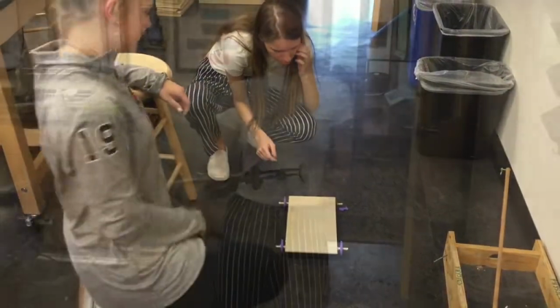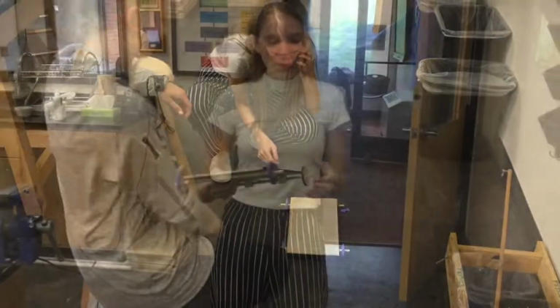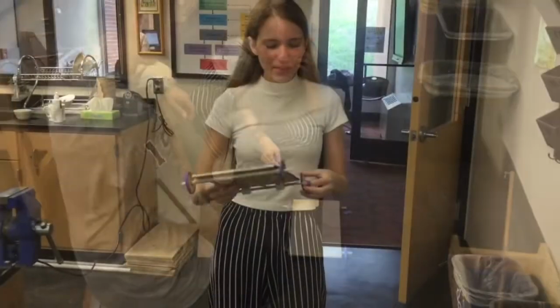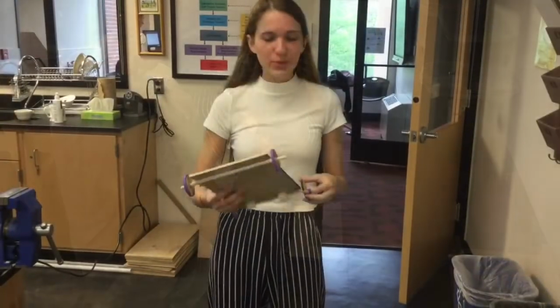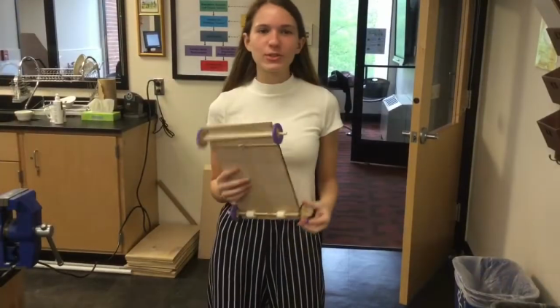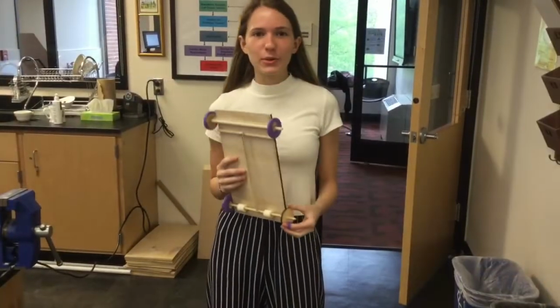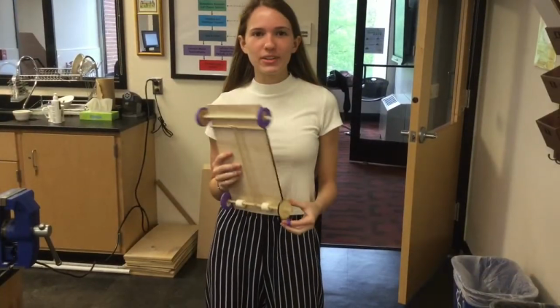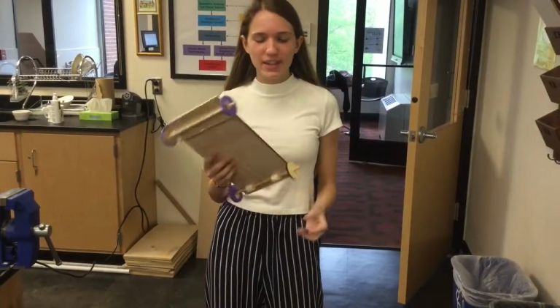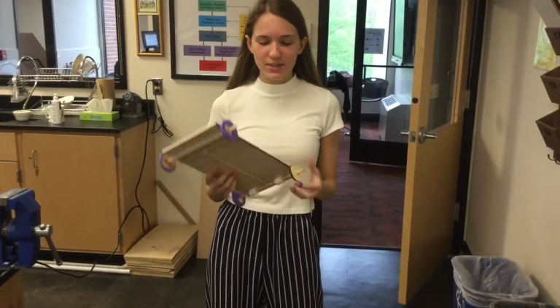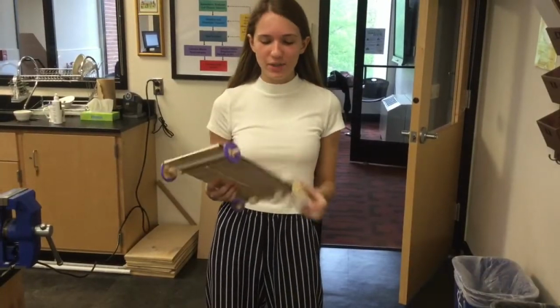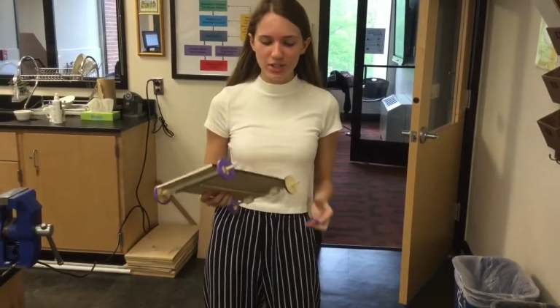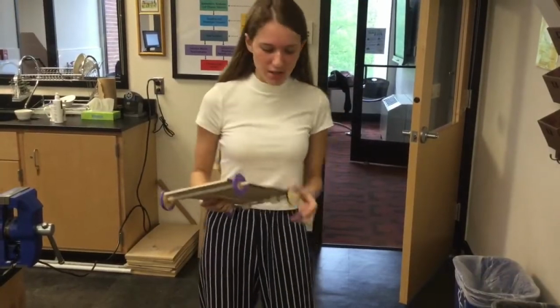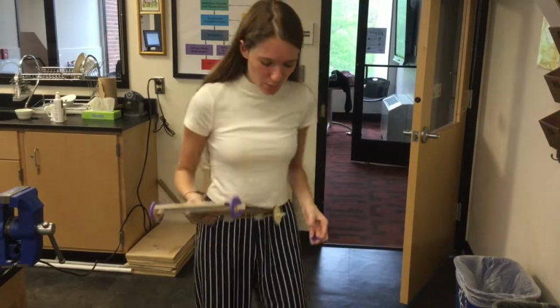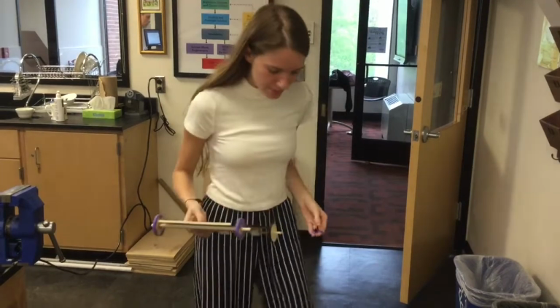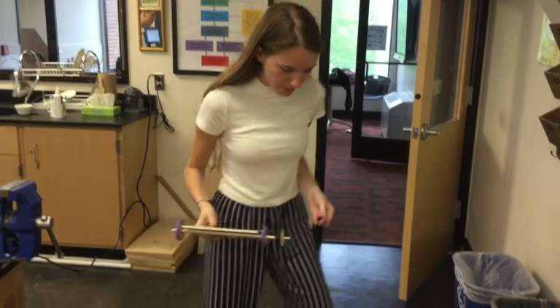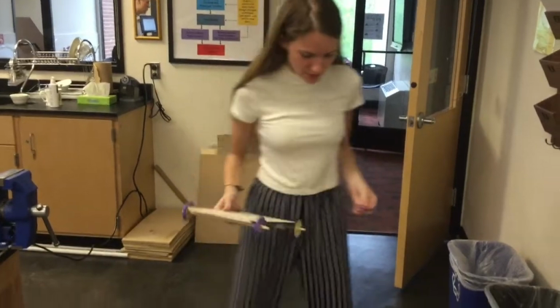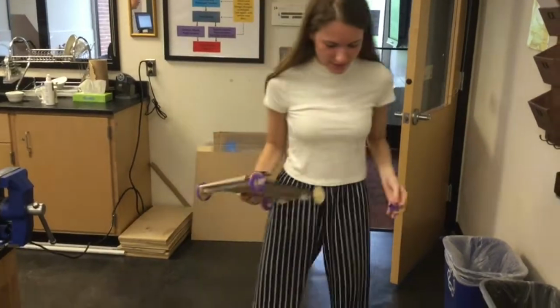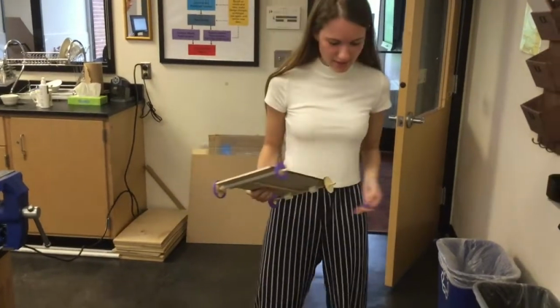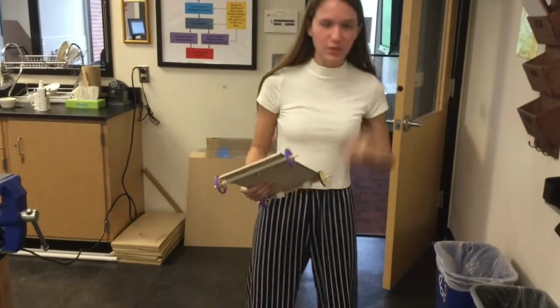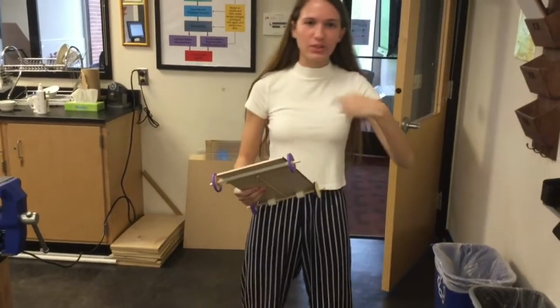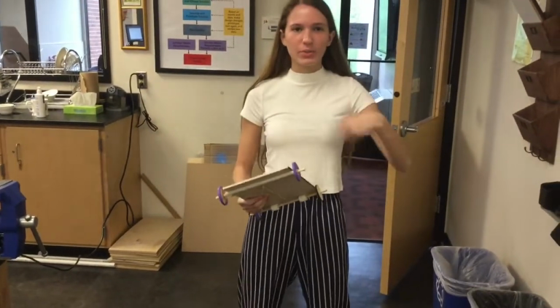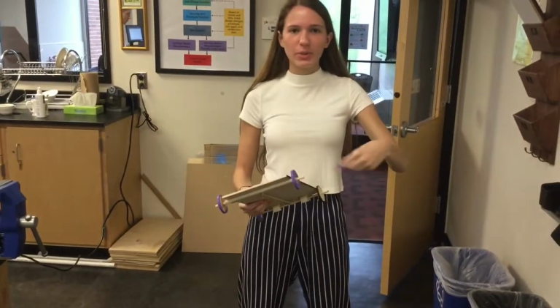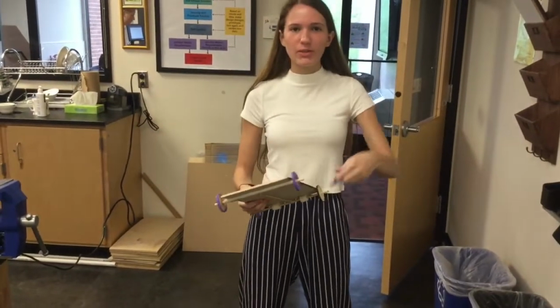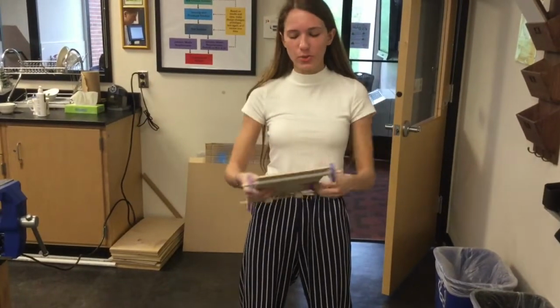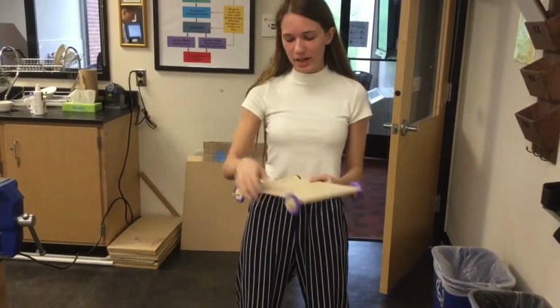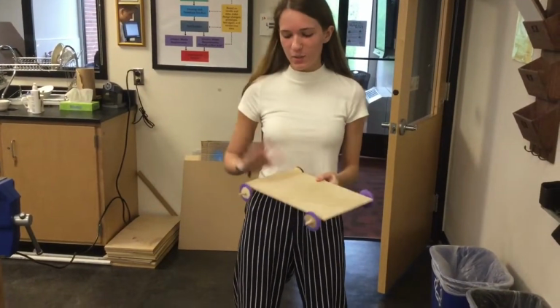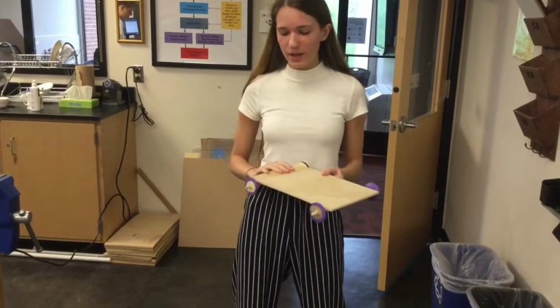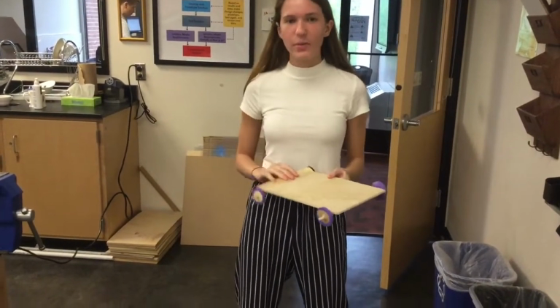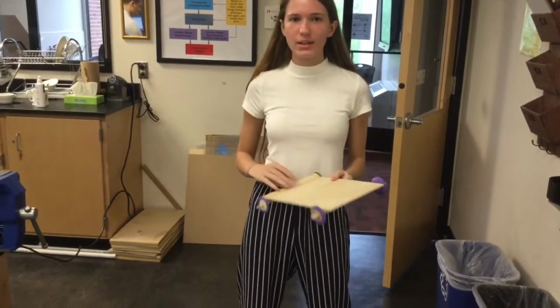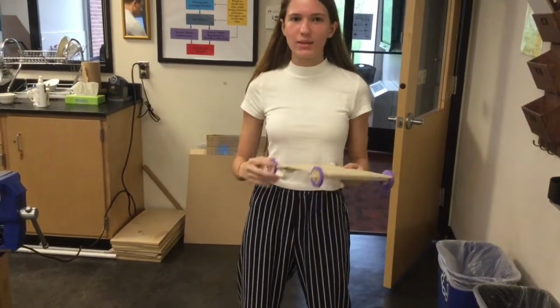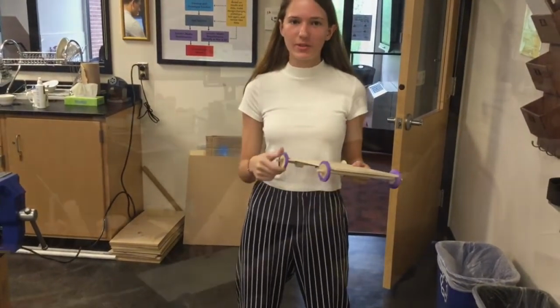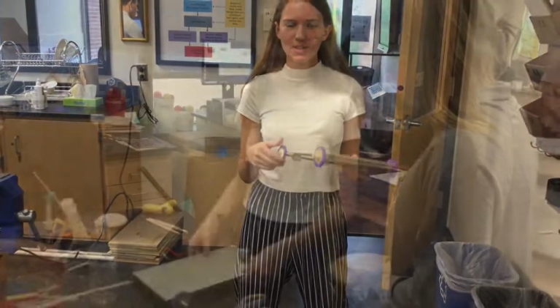We added balloons to our wheels to add some friction, but we realized when we tested it that the wheels kept slipping out. So we're going to add some weight on the back to add more friction.